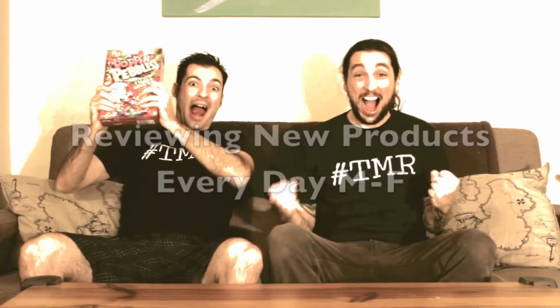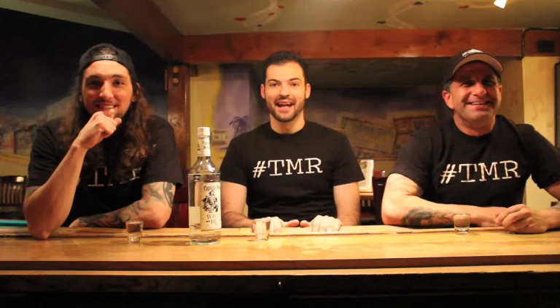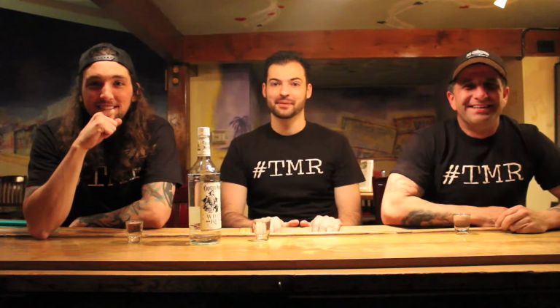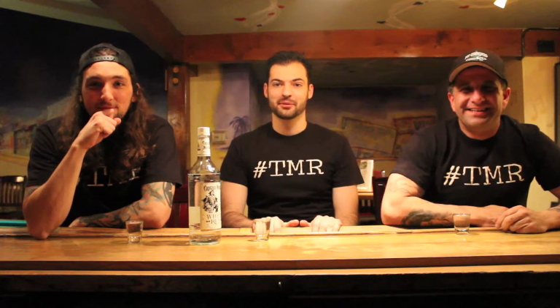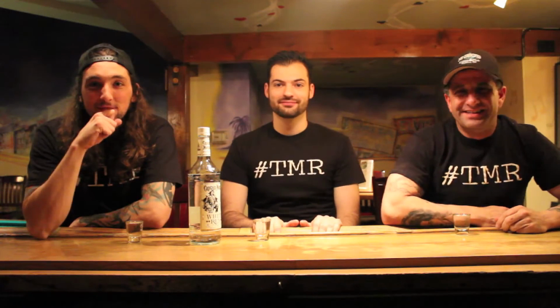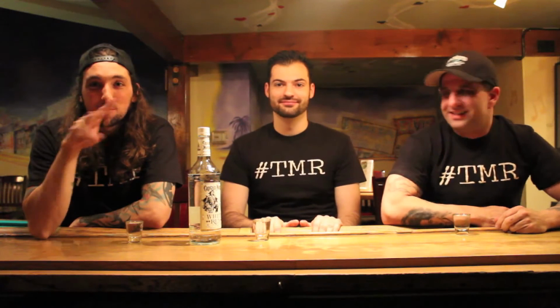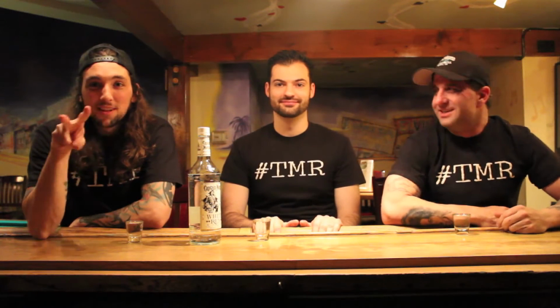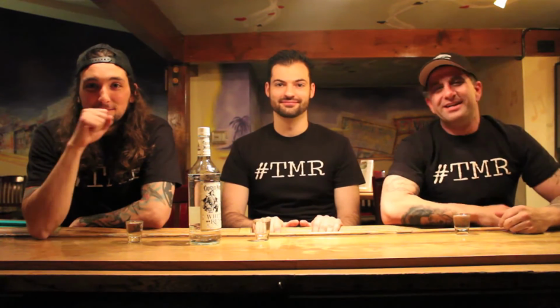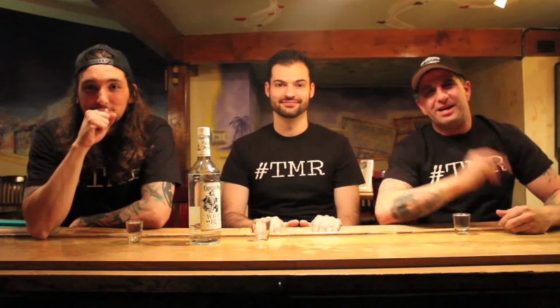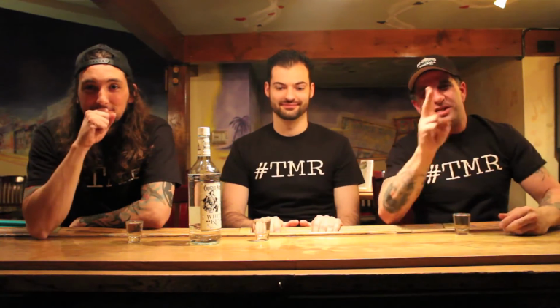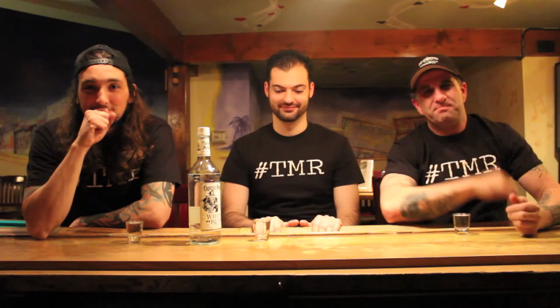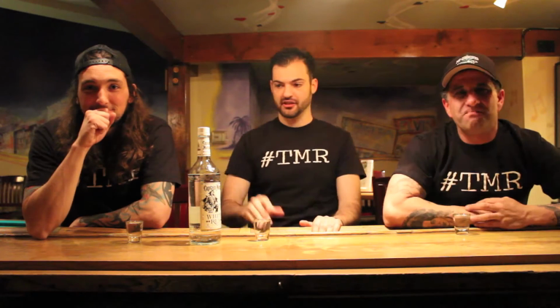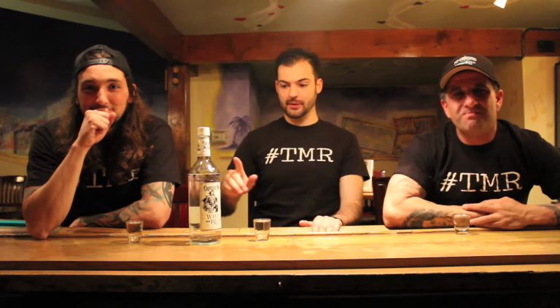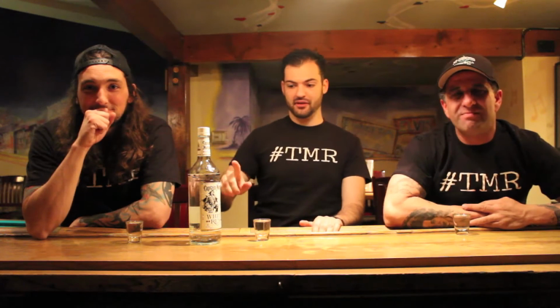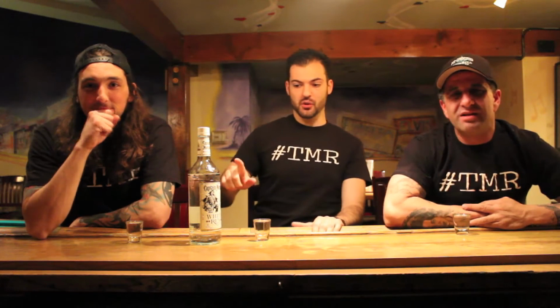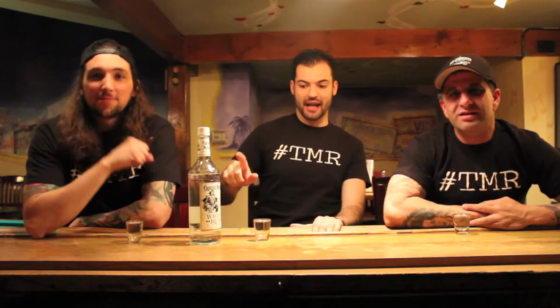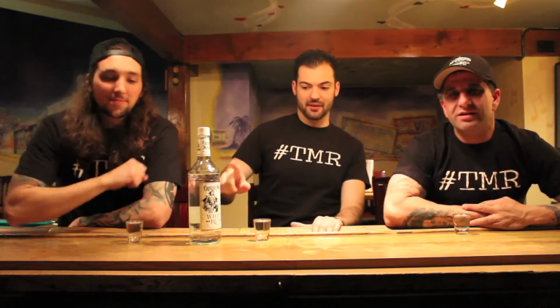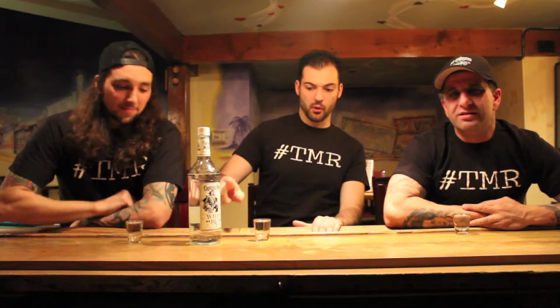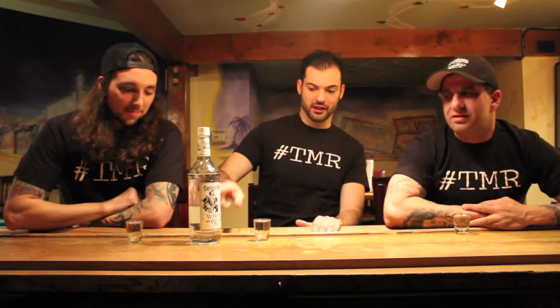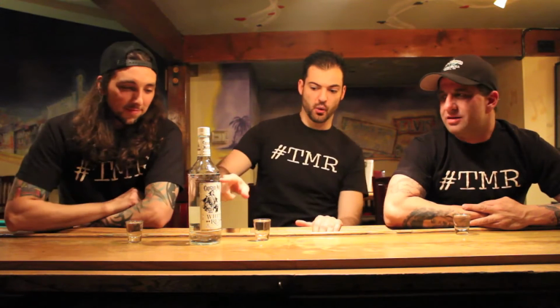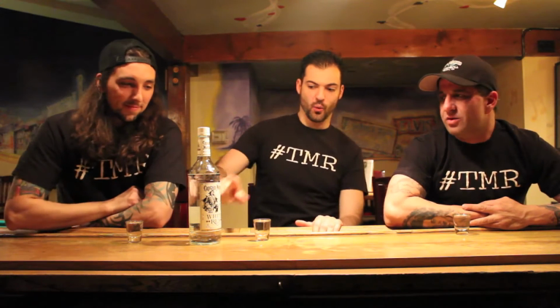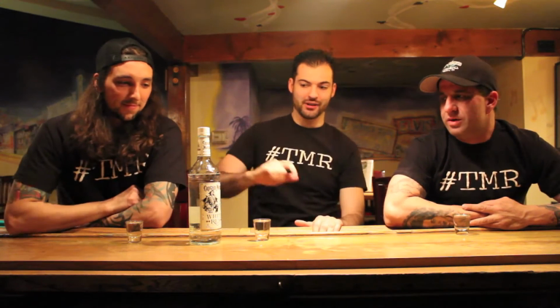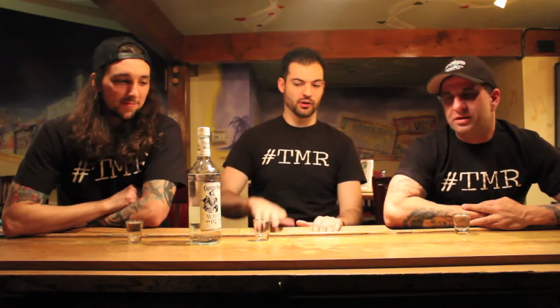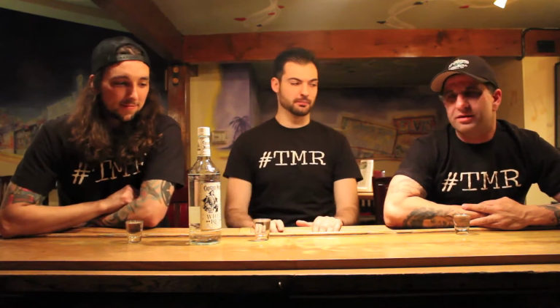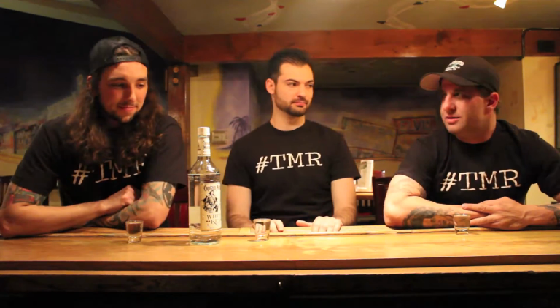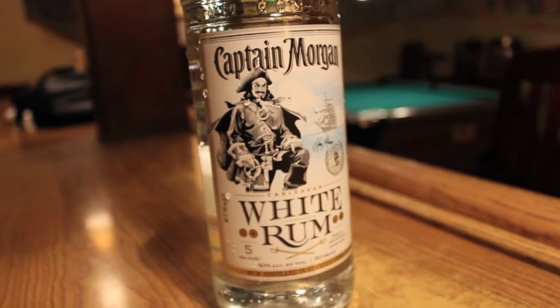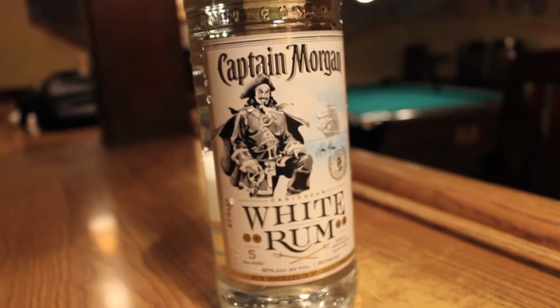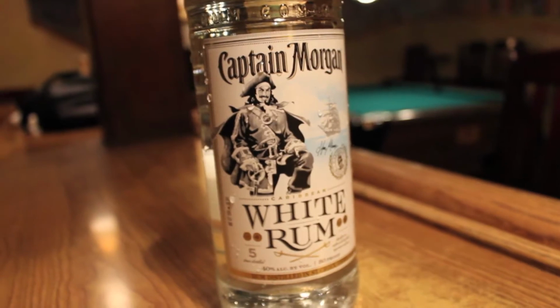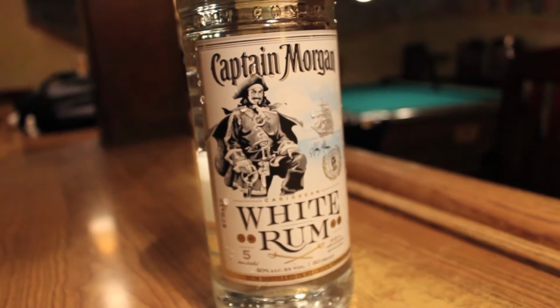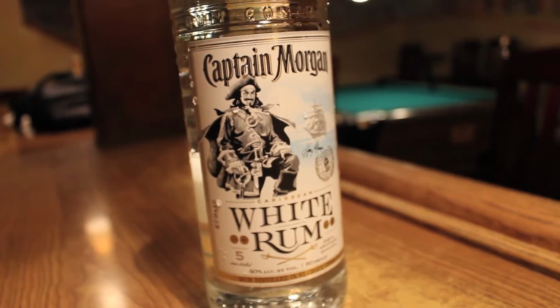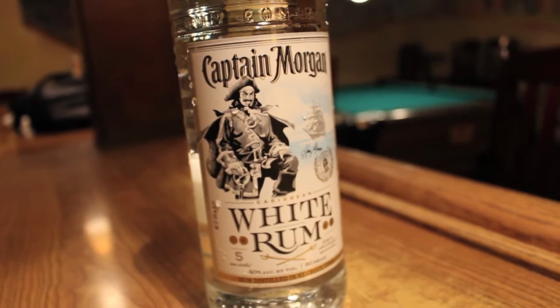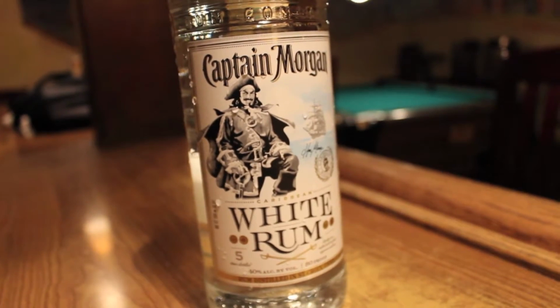Hey, I'm Cameron. I'm Clint. And I'm Jason. Today we have the new Captain Morgan White Rum. I'll put a little Captain in ya.